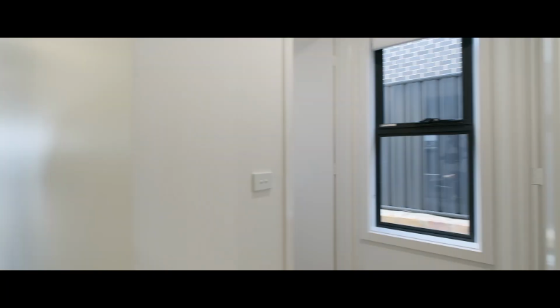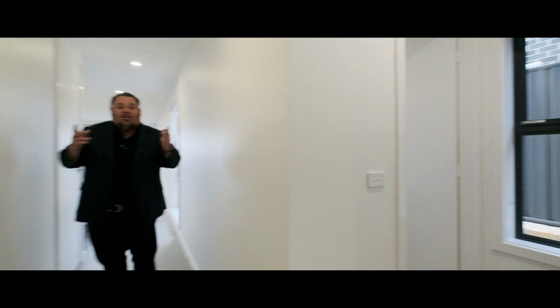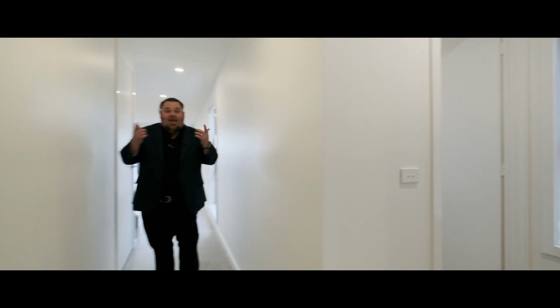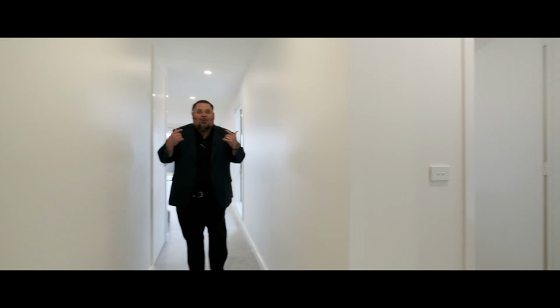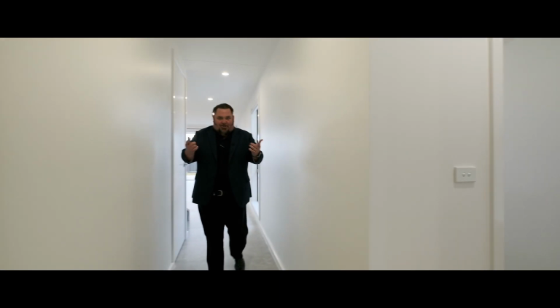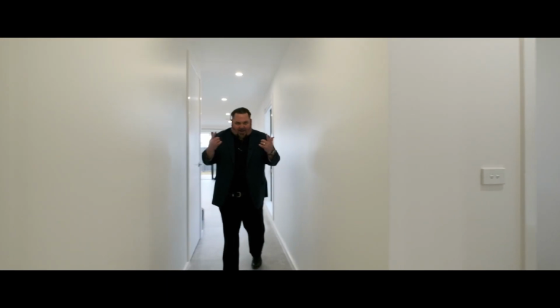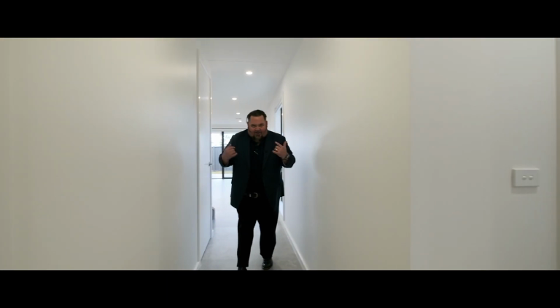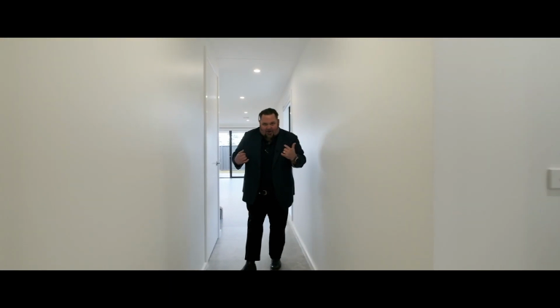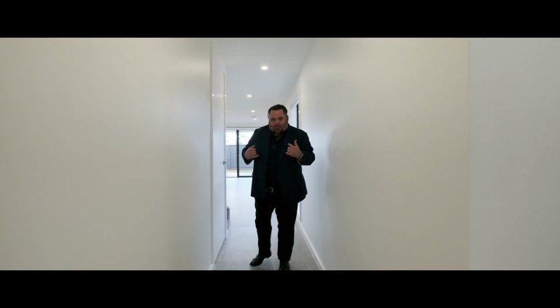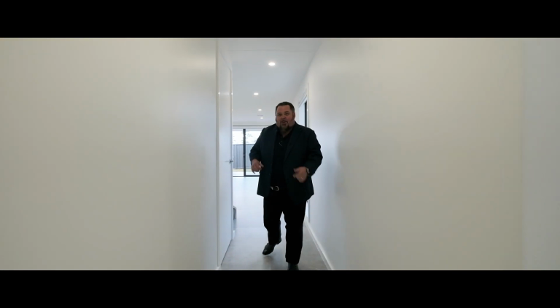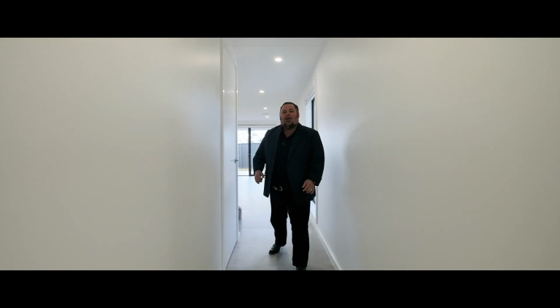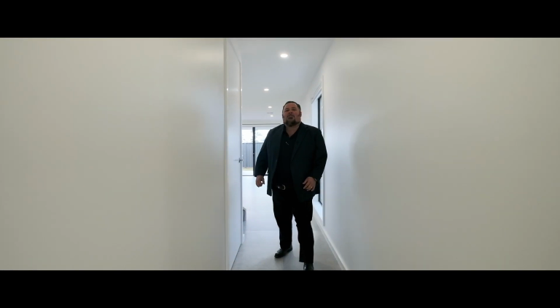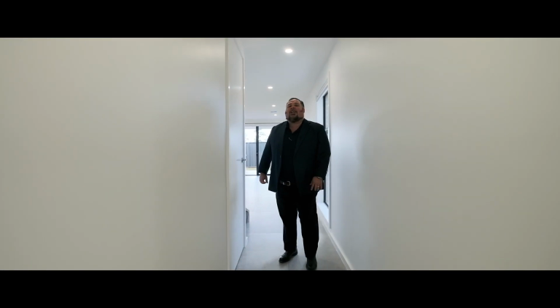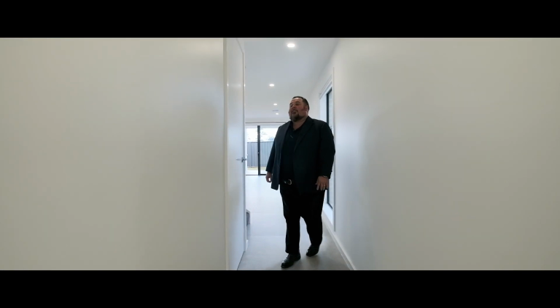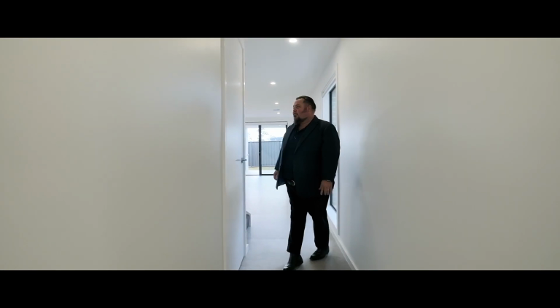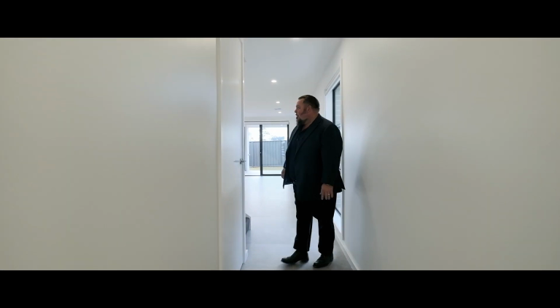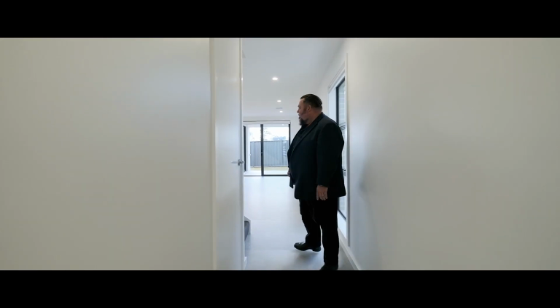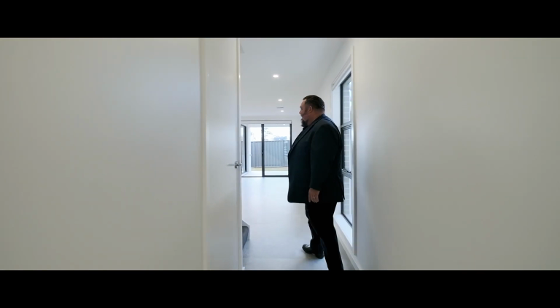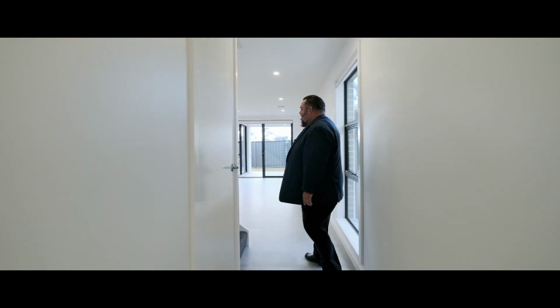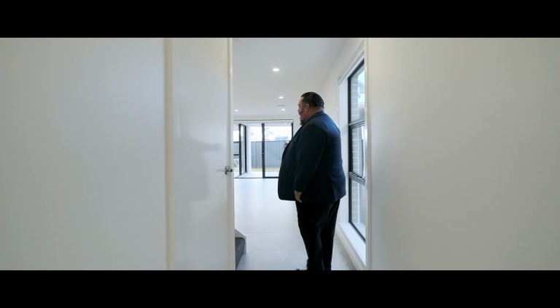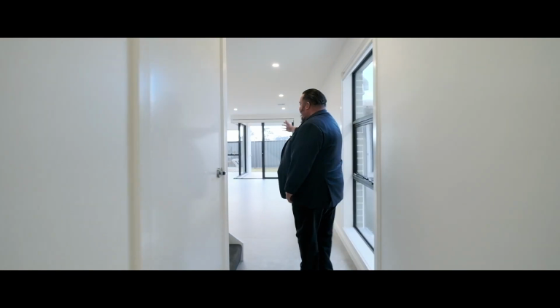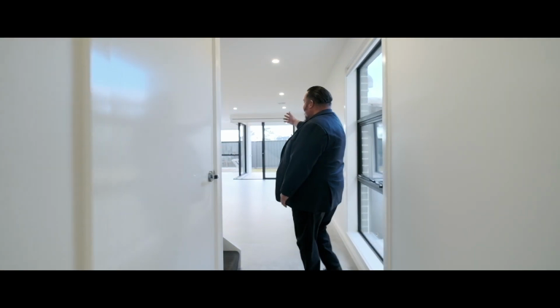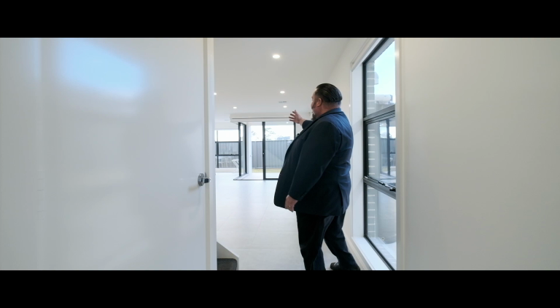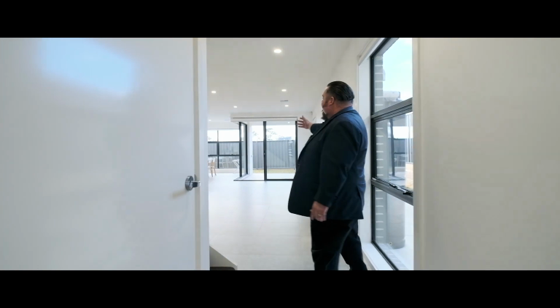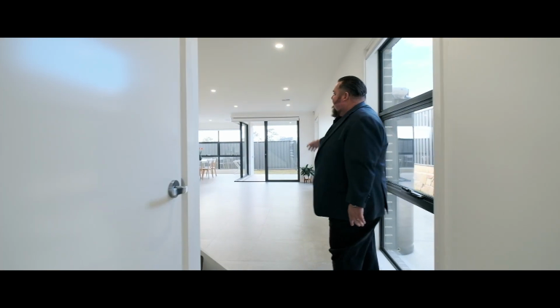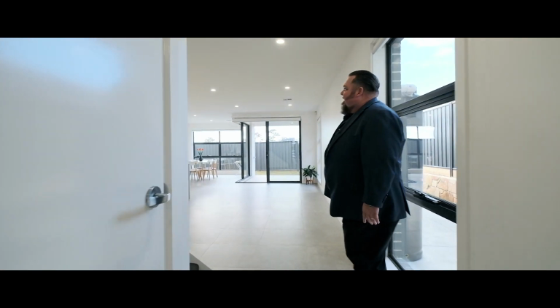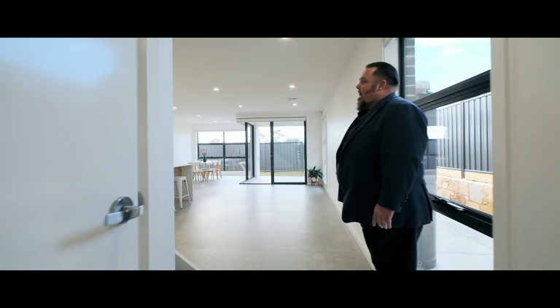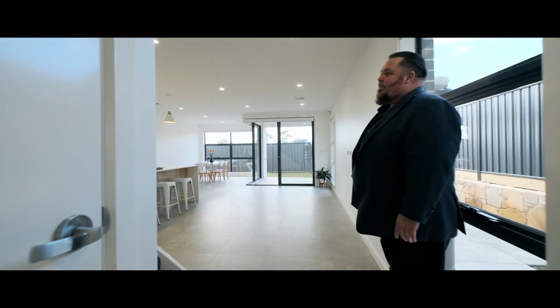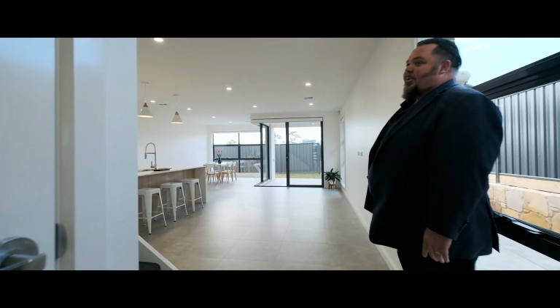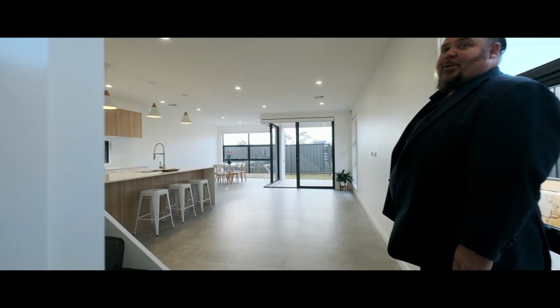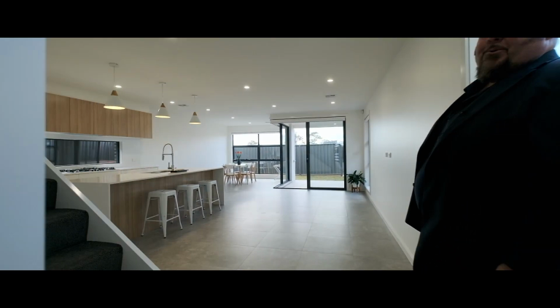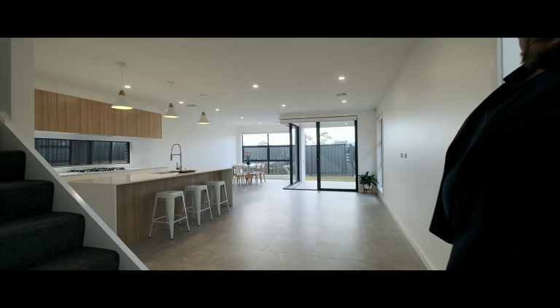Now to the heart of the home. Come and check out this beautiful big living space. Absolutely gorgeous.